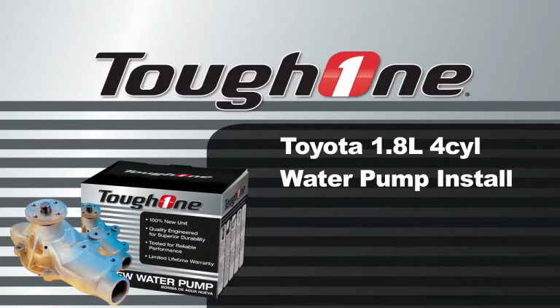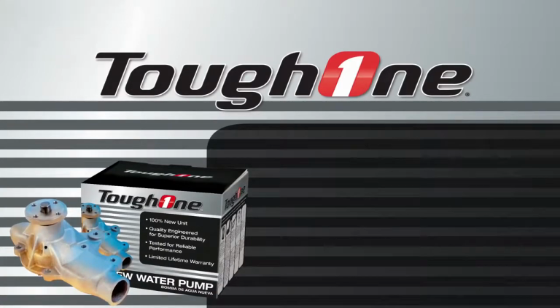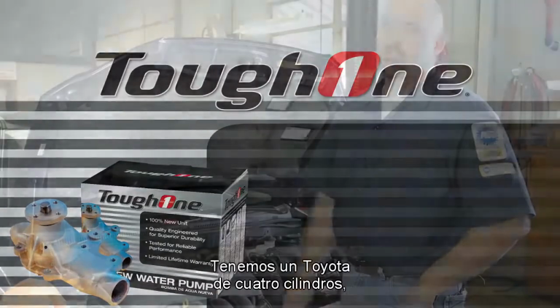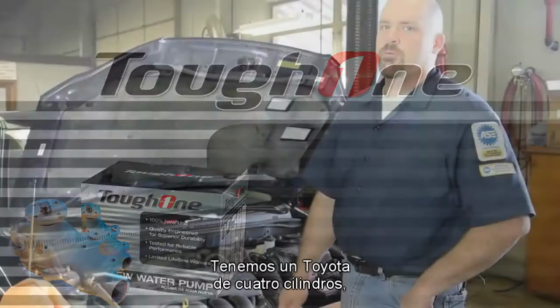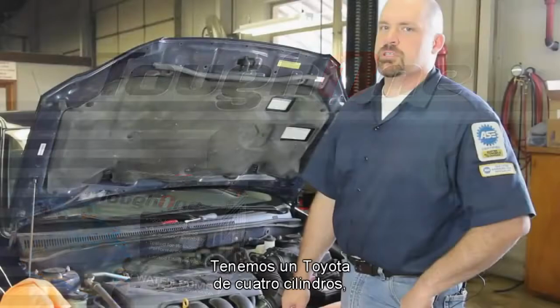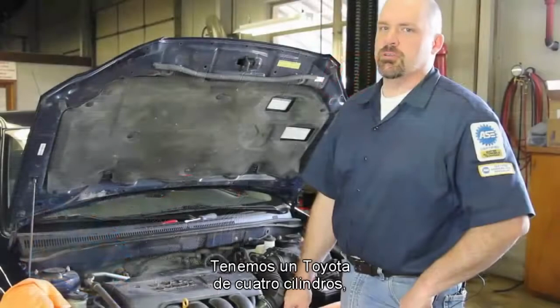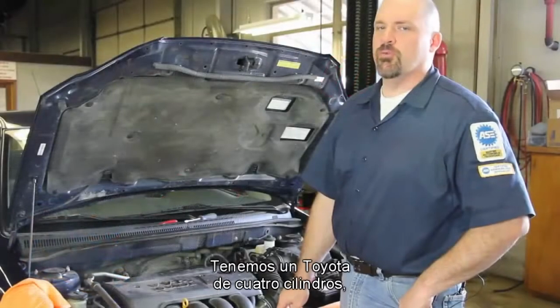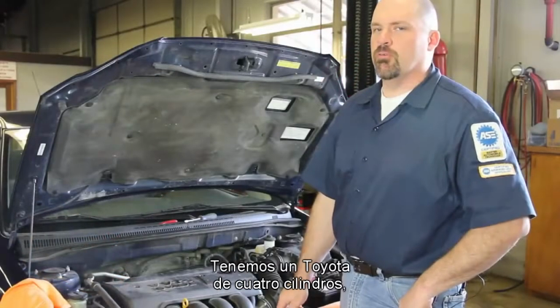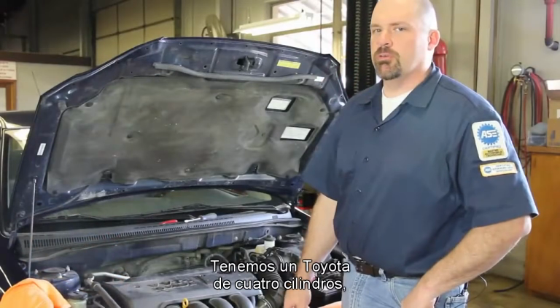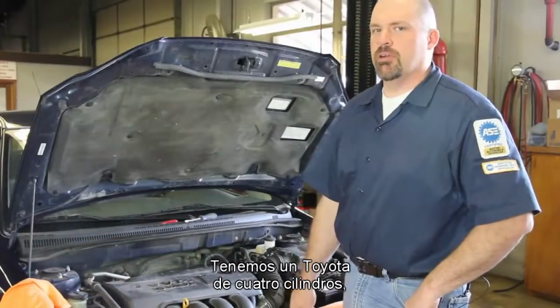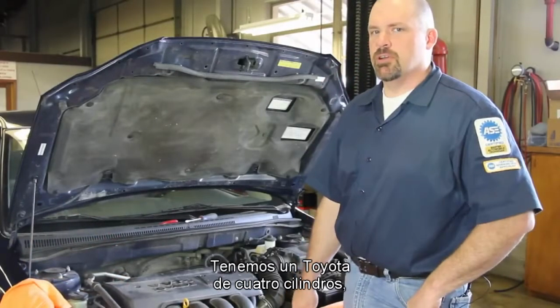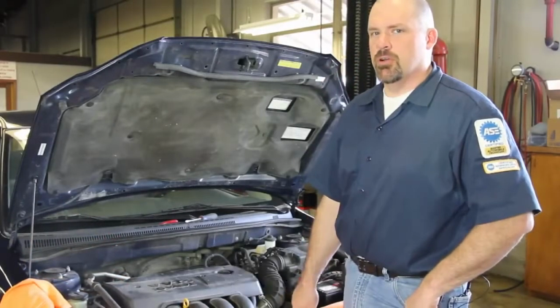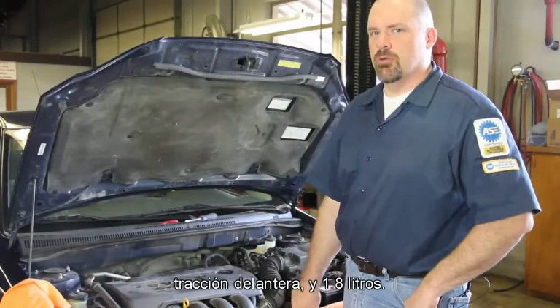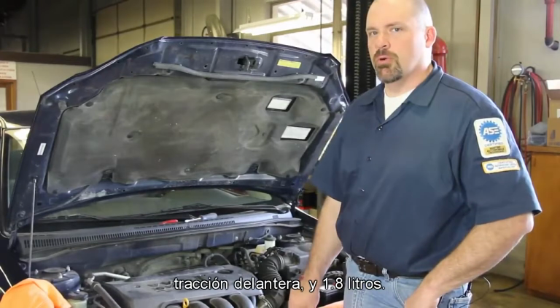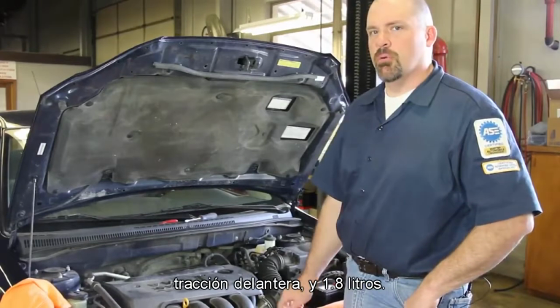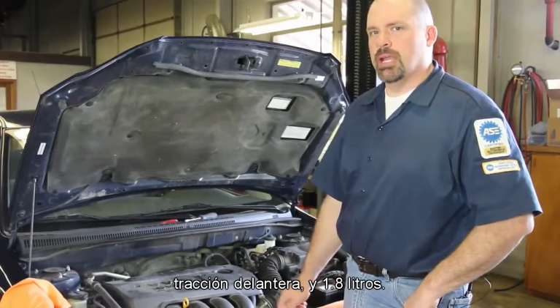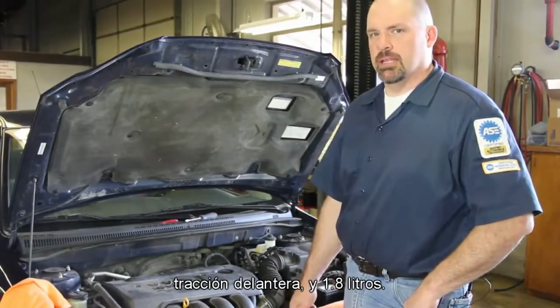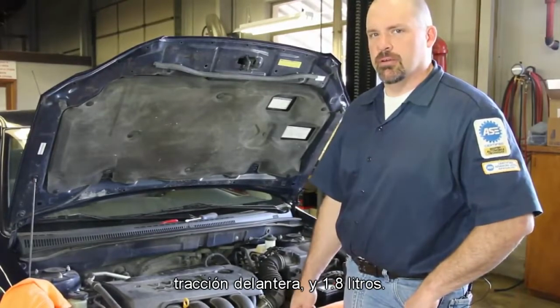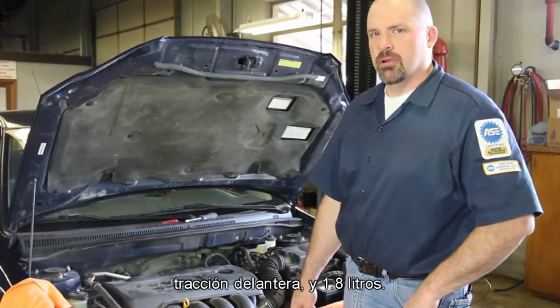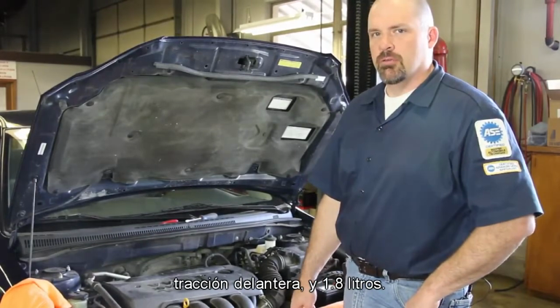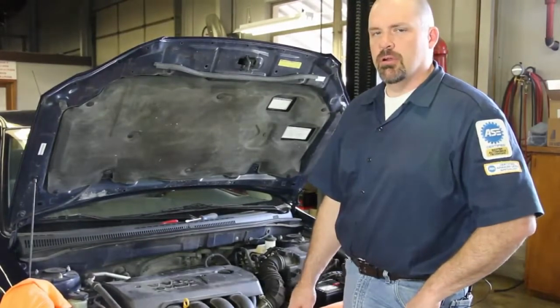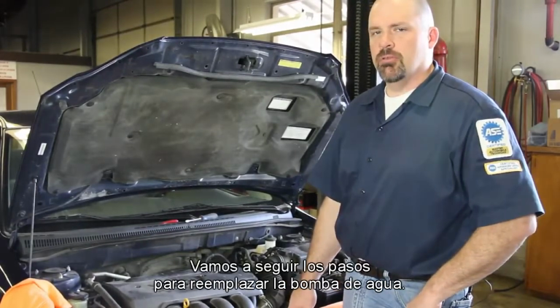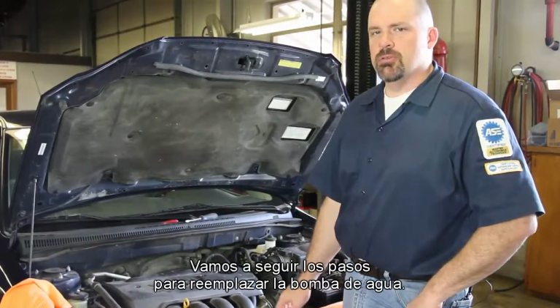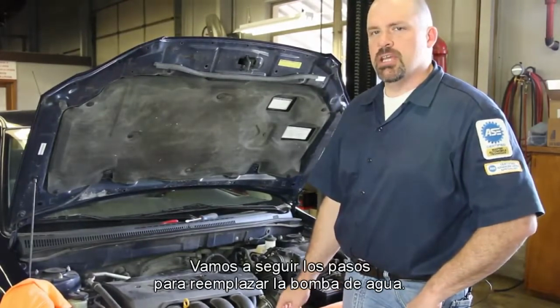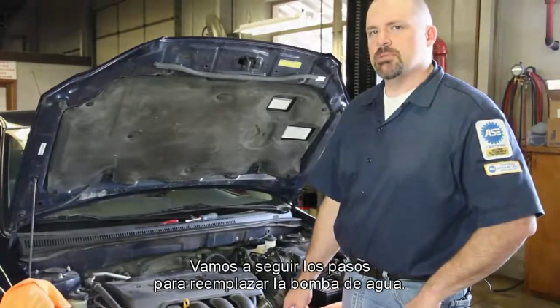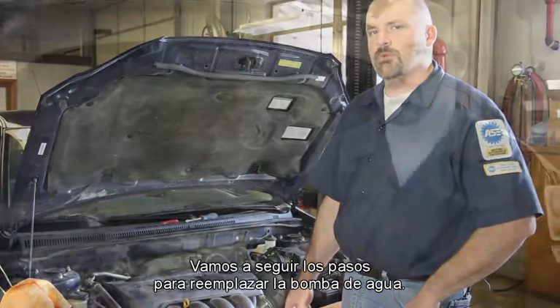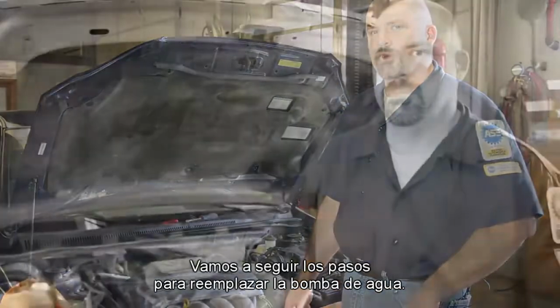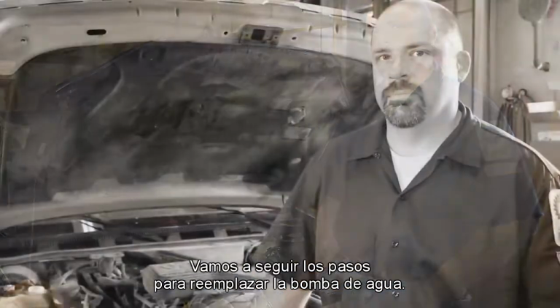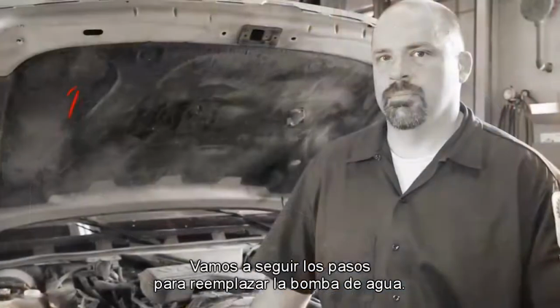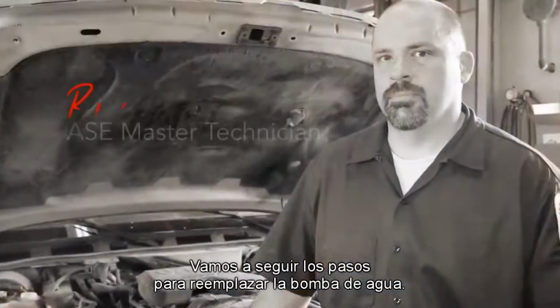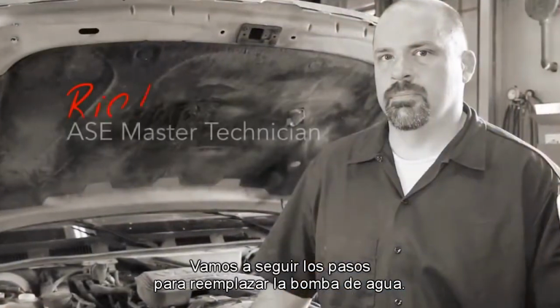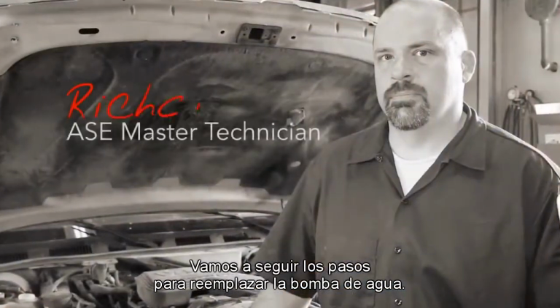We have a four-cylinder front-wheel drive Toyota 1.8 liter. We're going to go through the steps to replace the water pump.